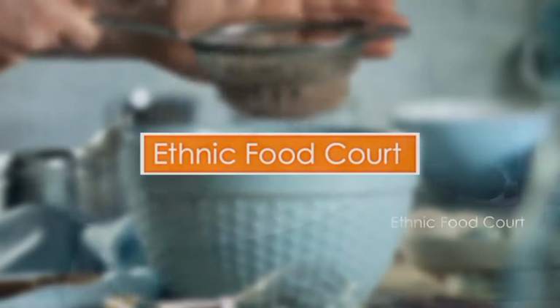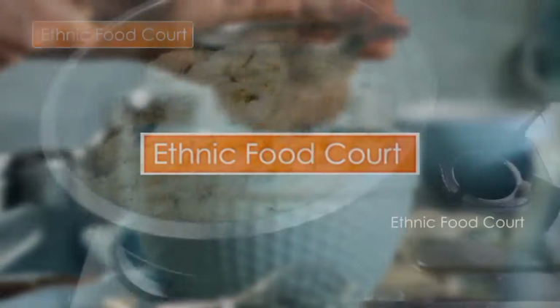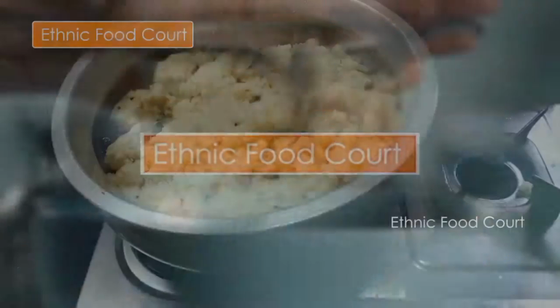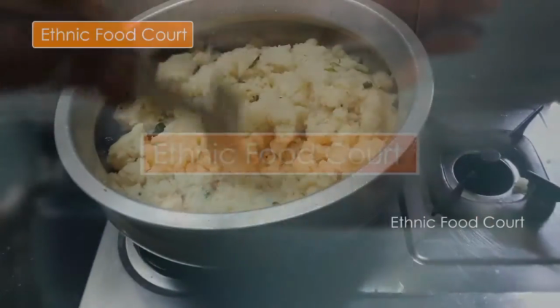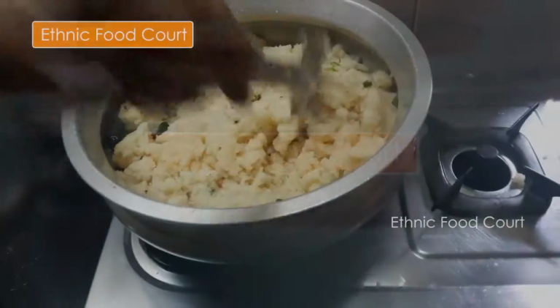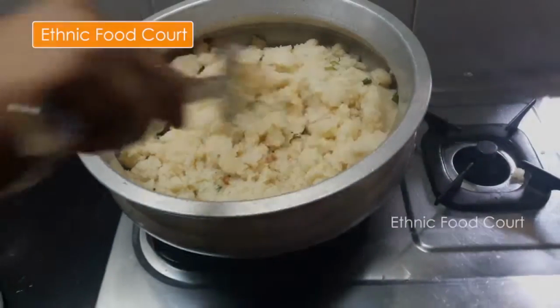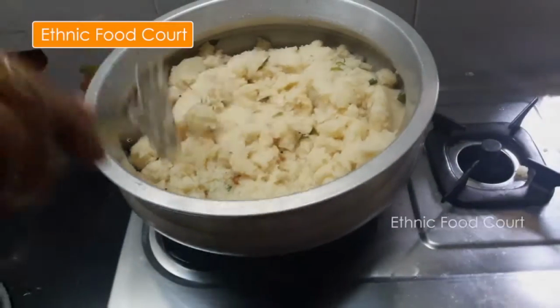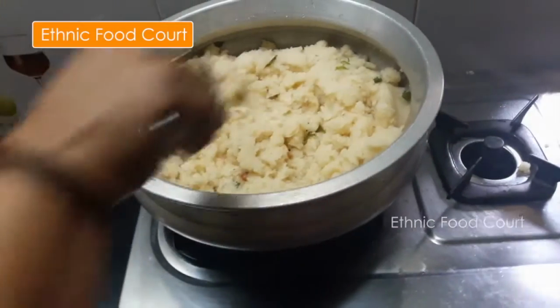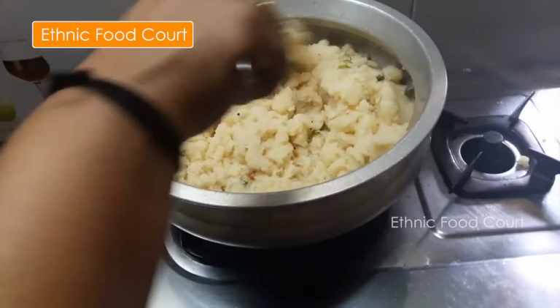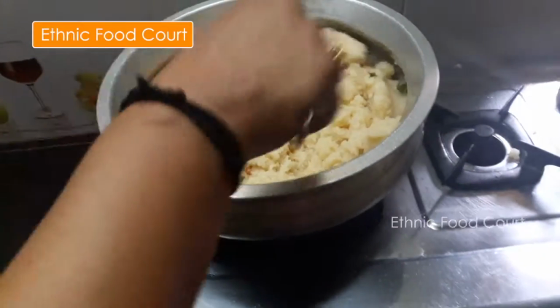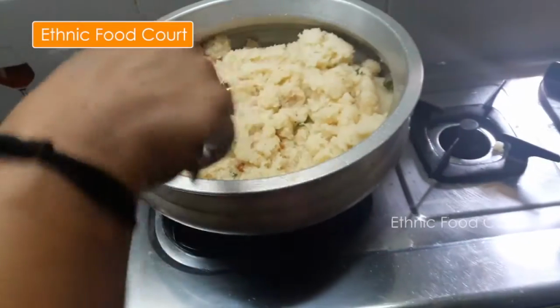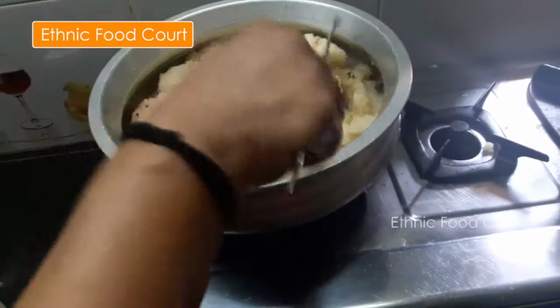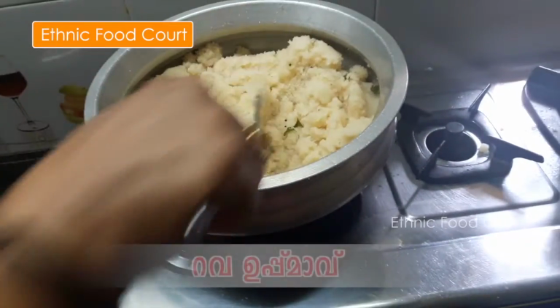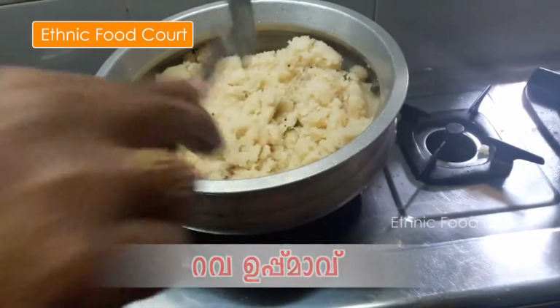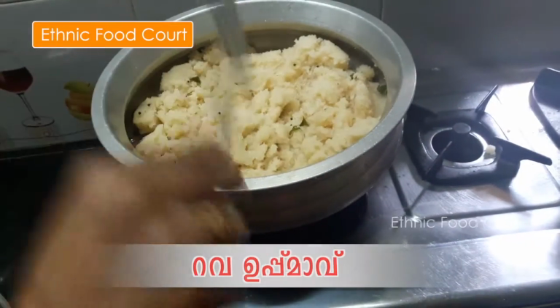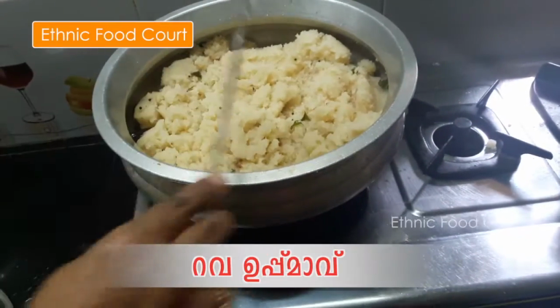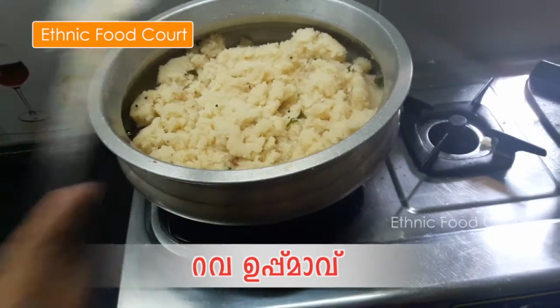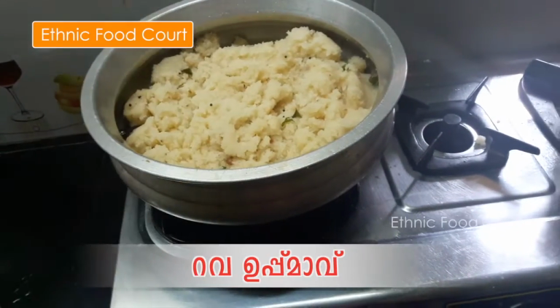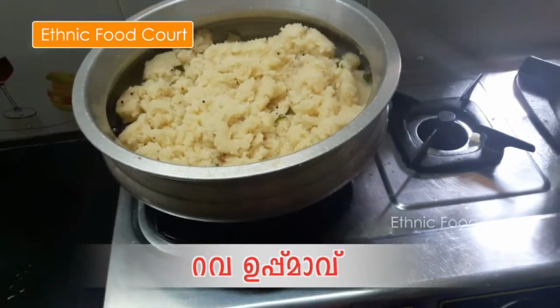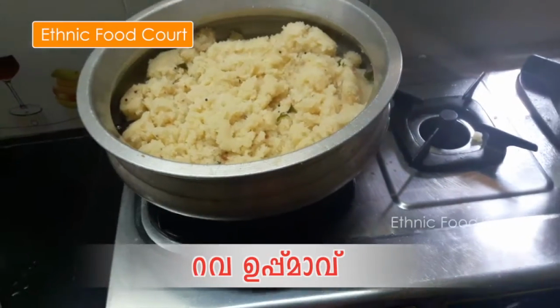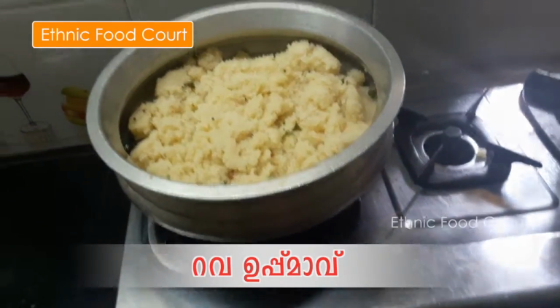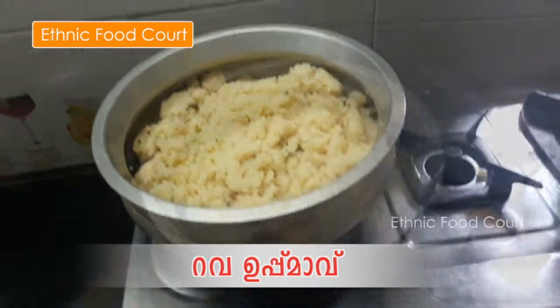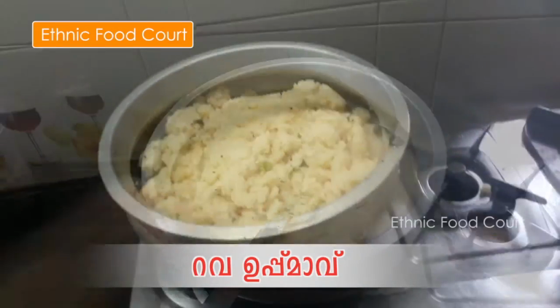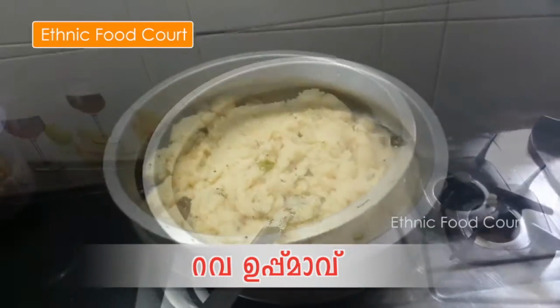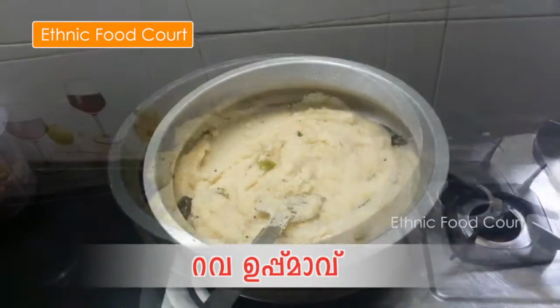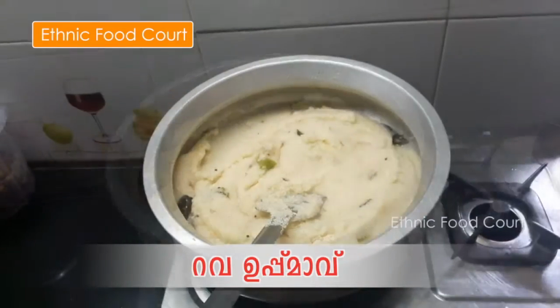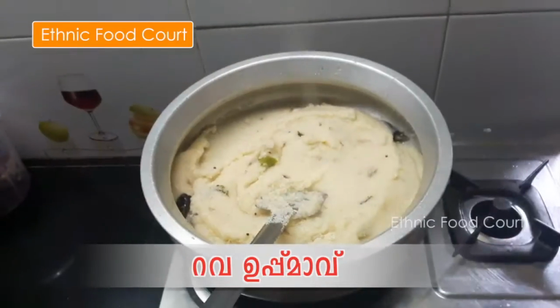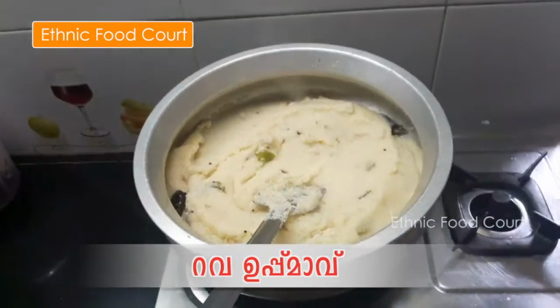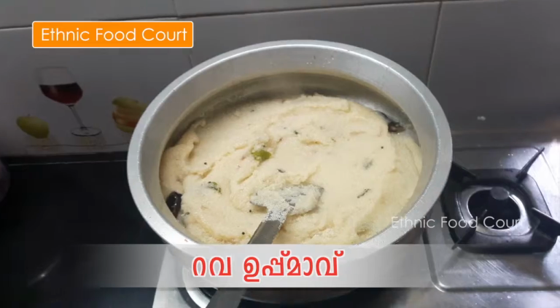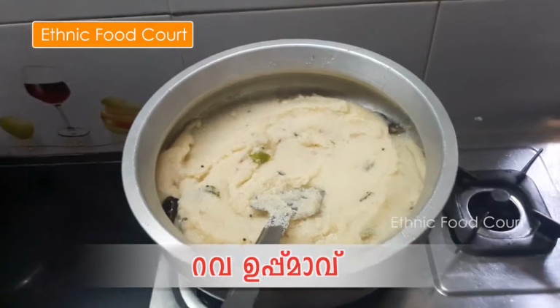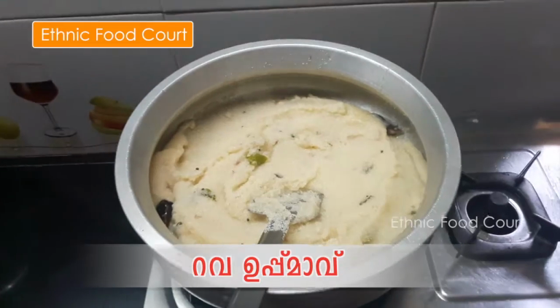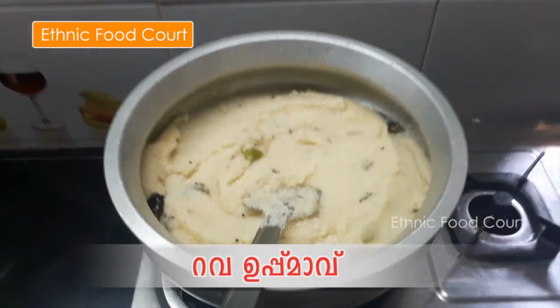Hi friends, welcome to Ethnic Food Court. We are here today making Rava Upma.